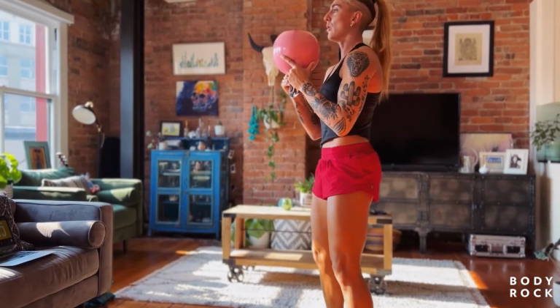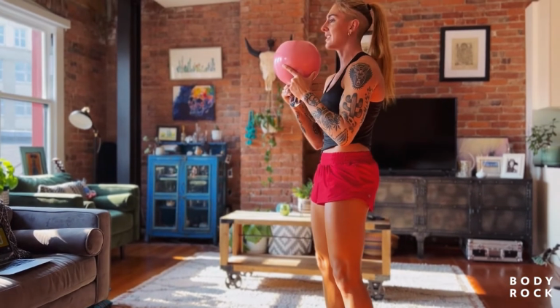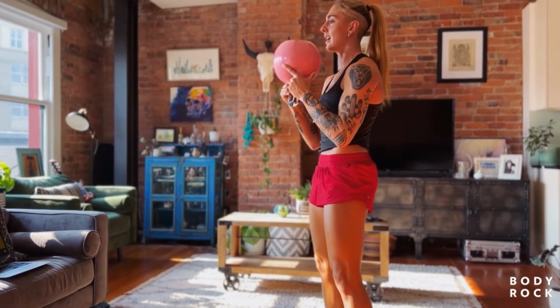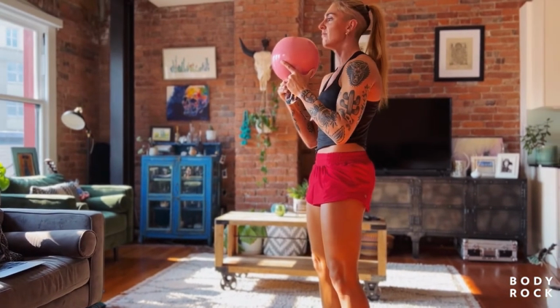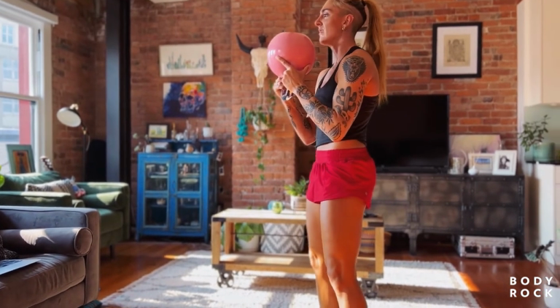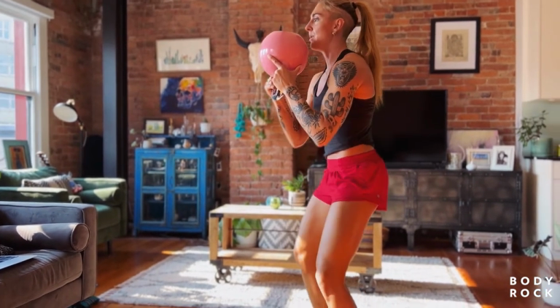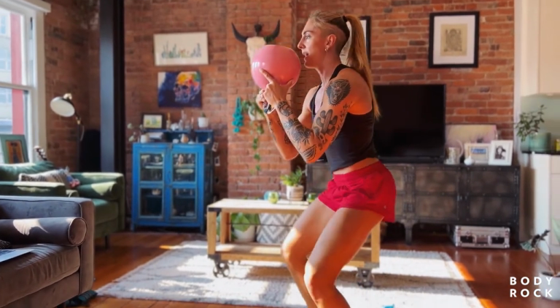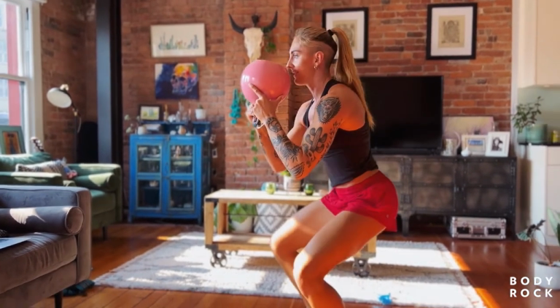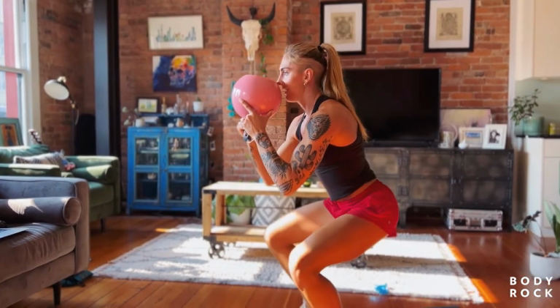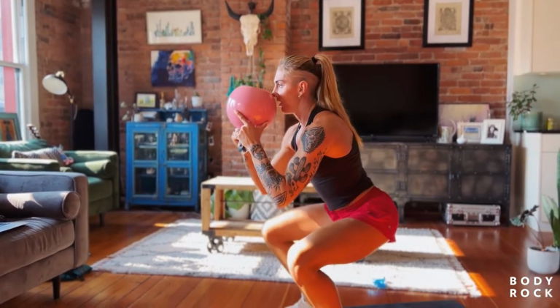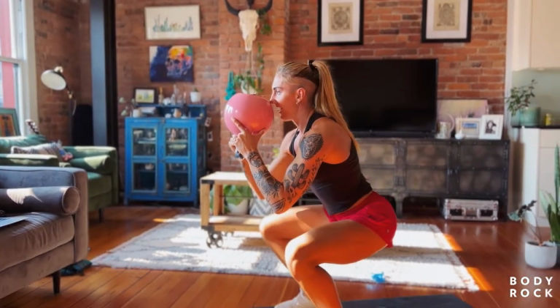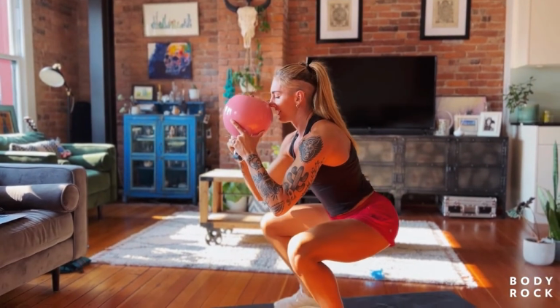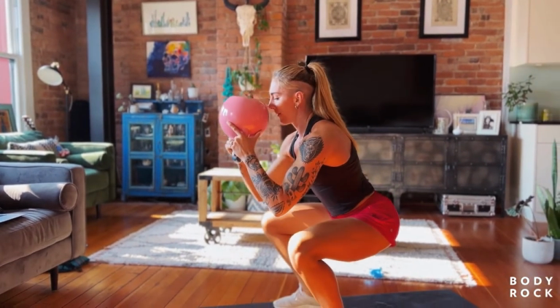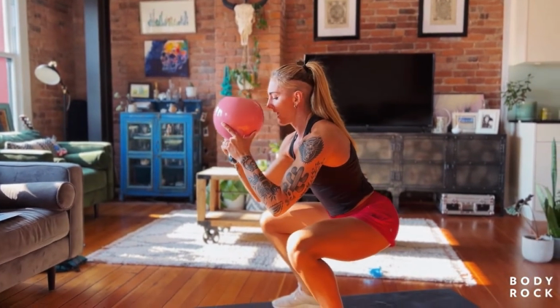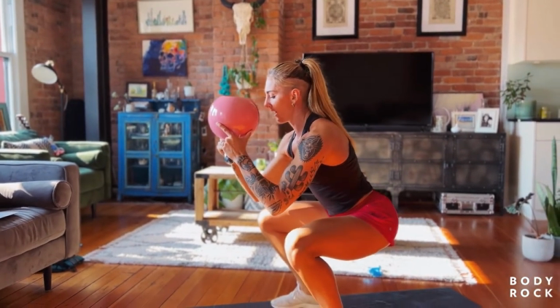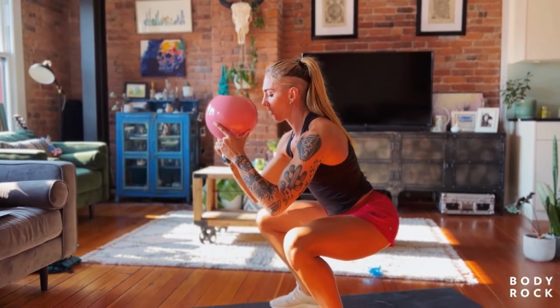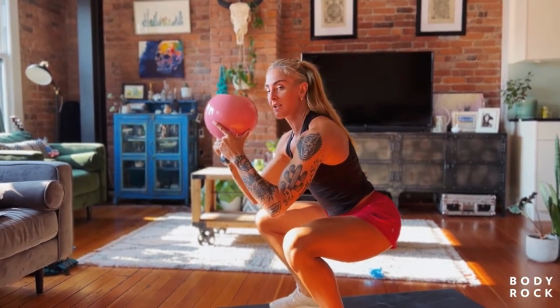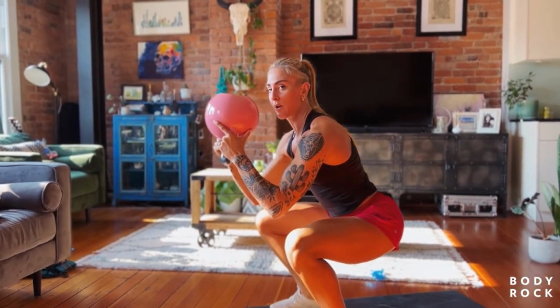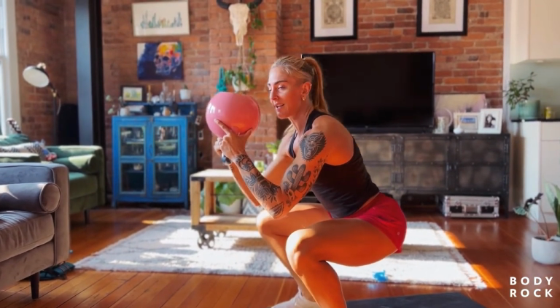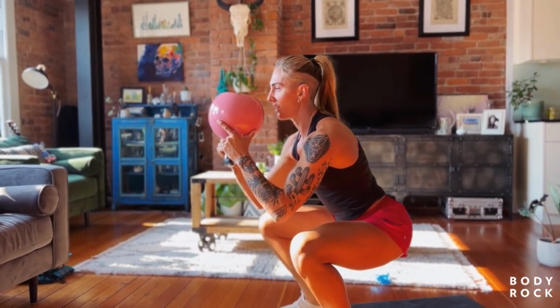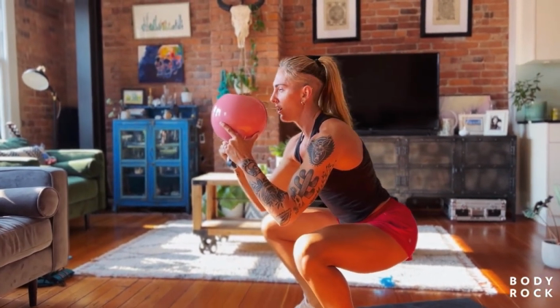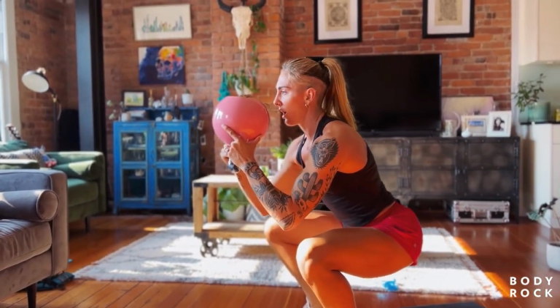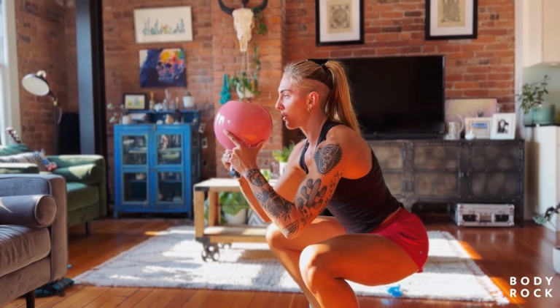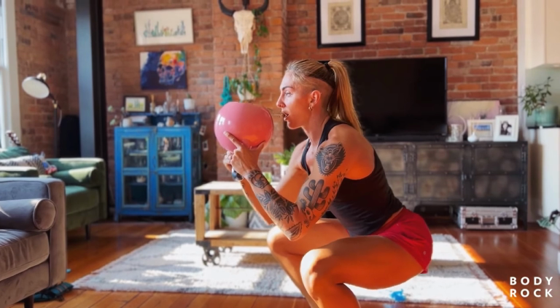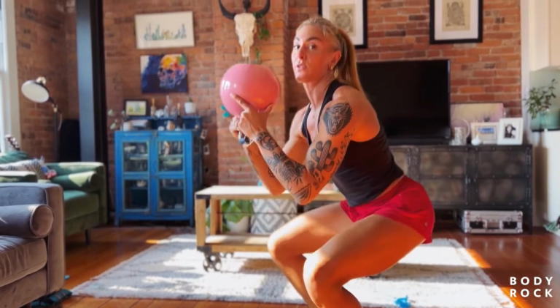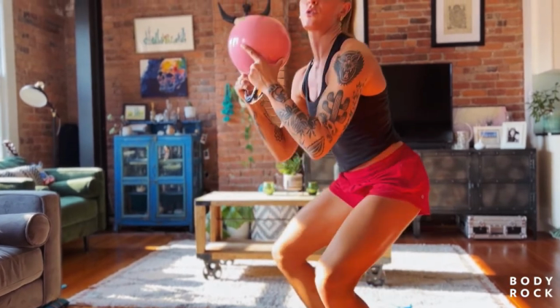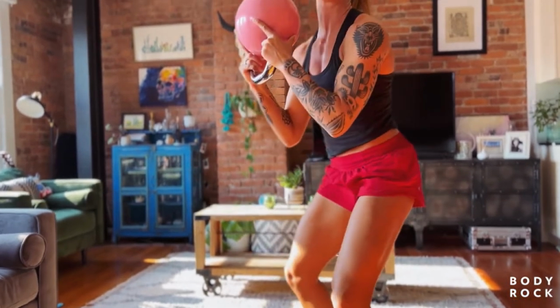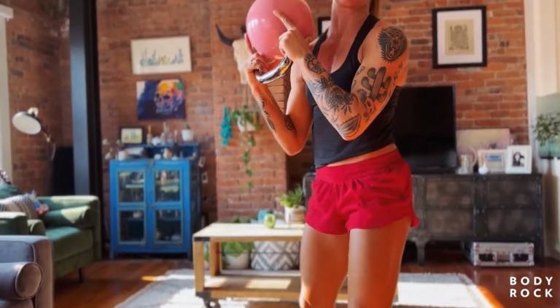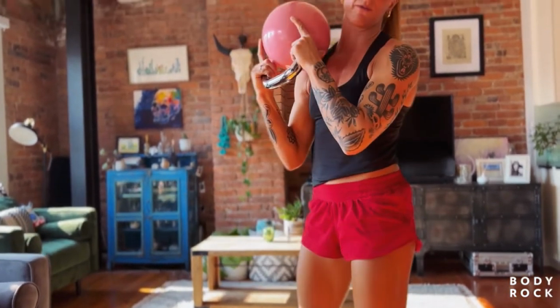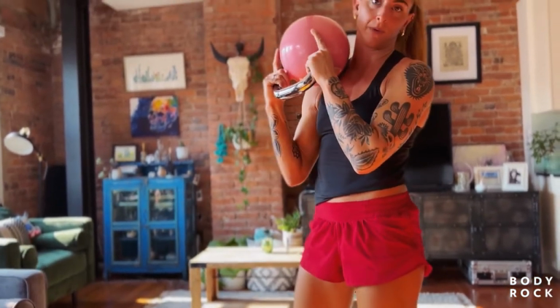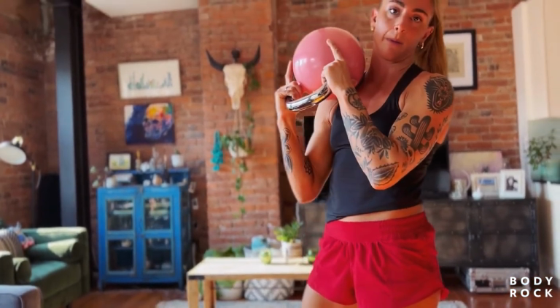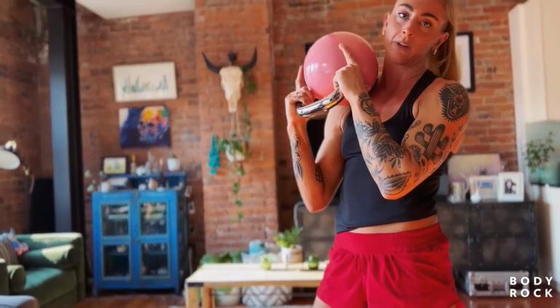We tuck, we brace, we hit depth, we hit the hardest point of tension, and we're going to pause for three seconds before we come up.